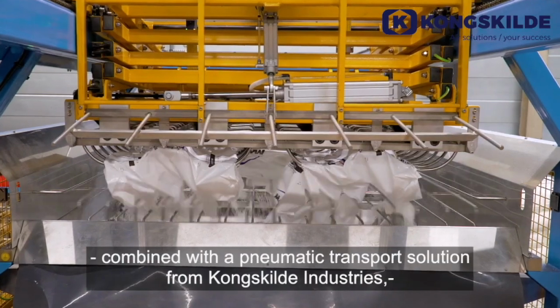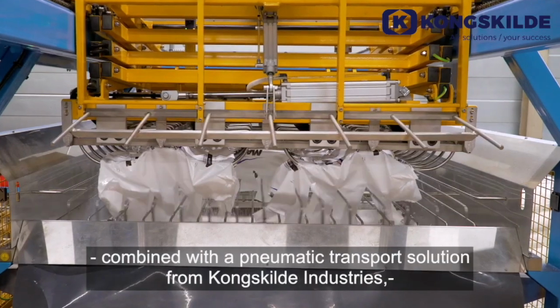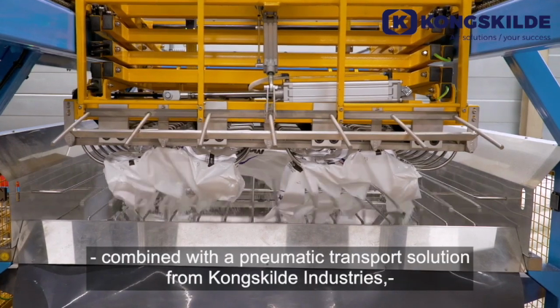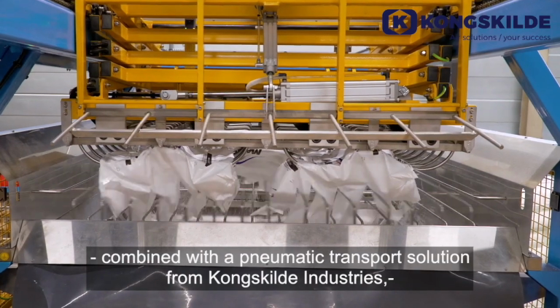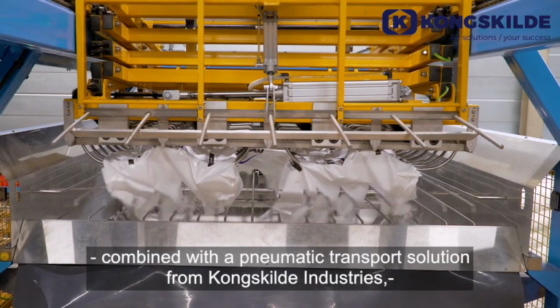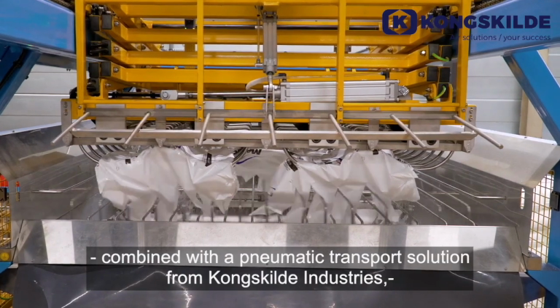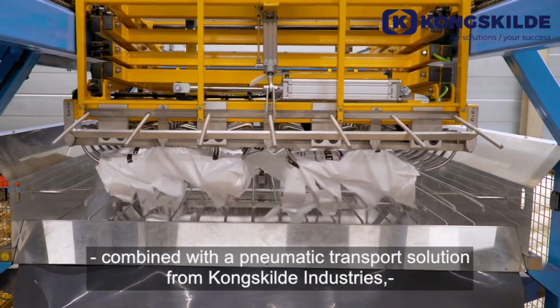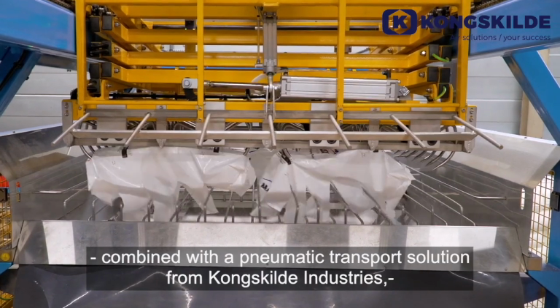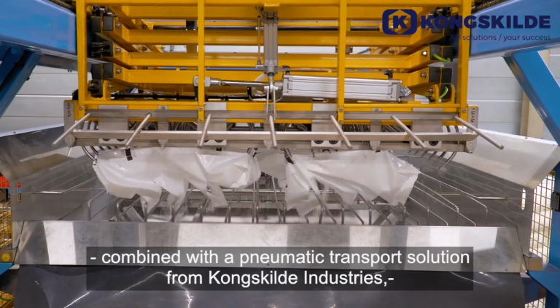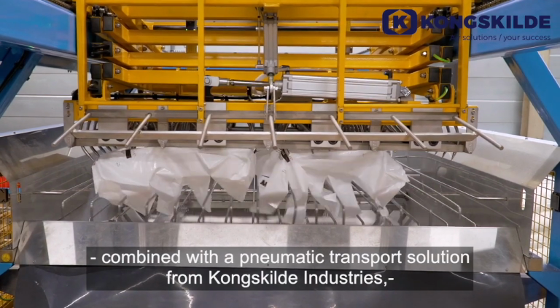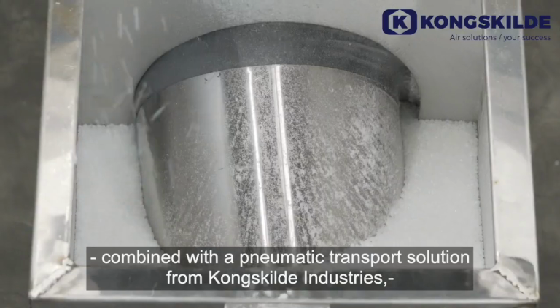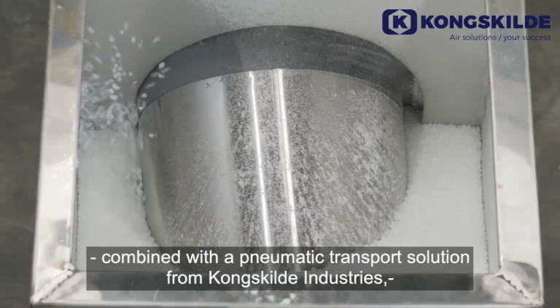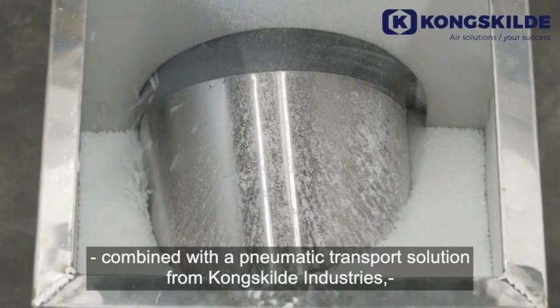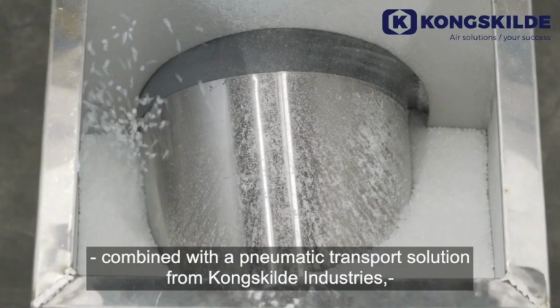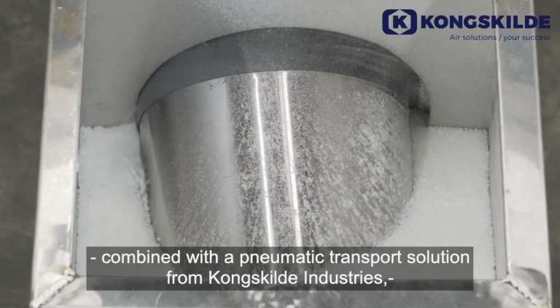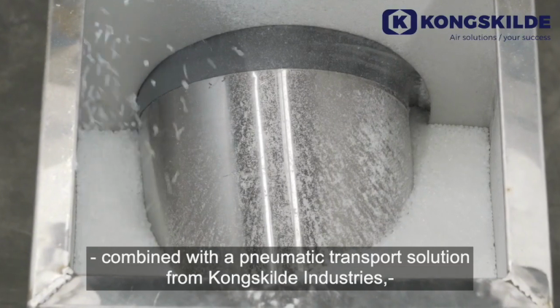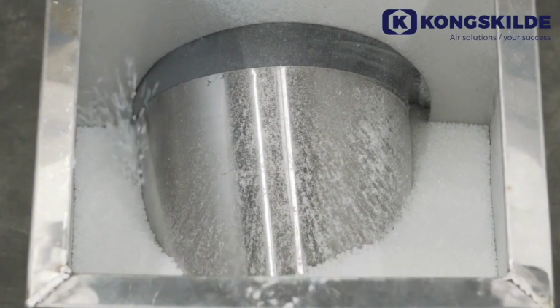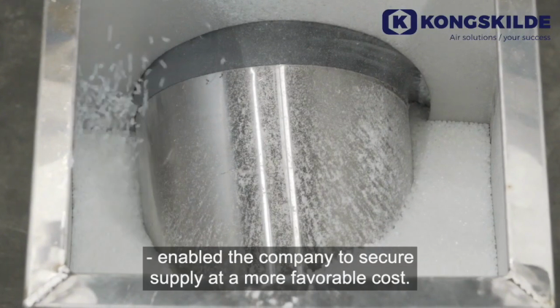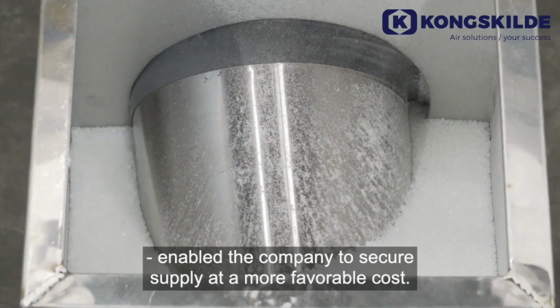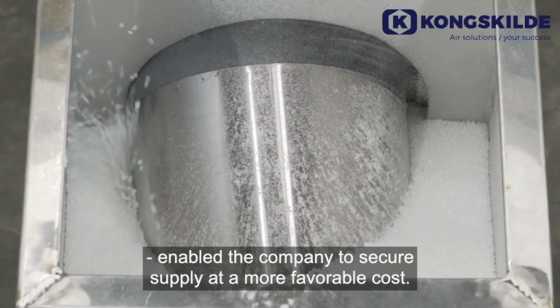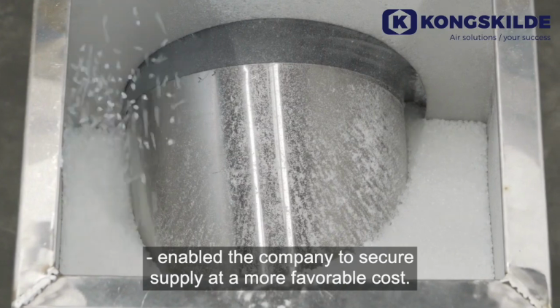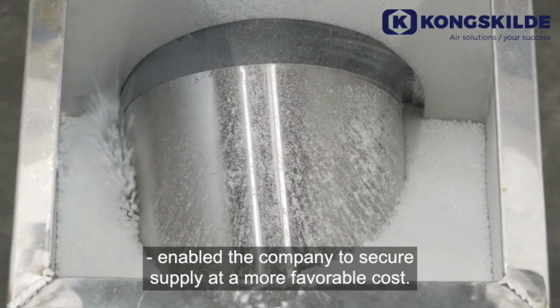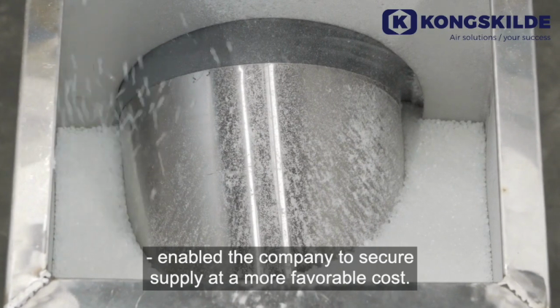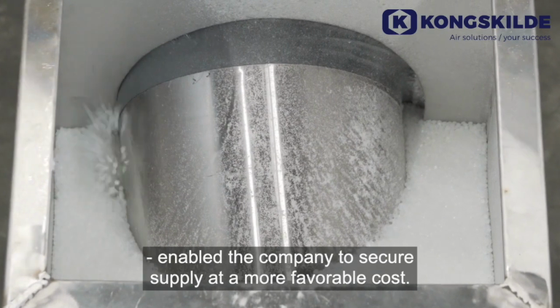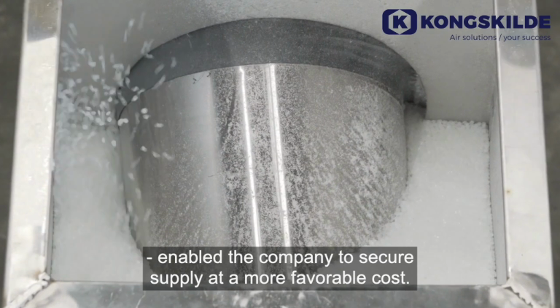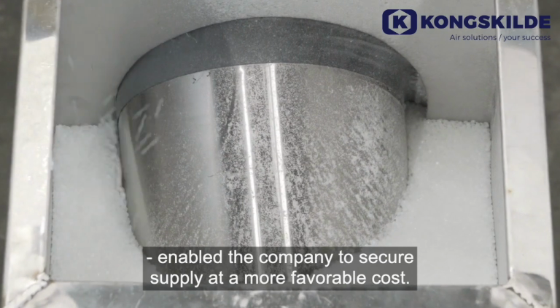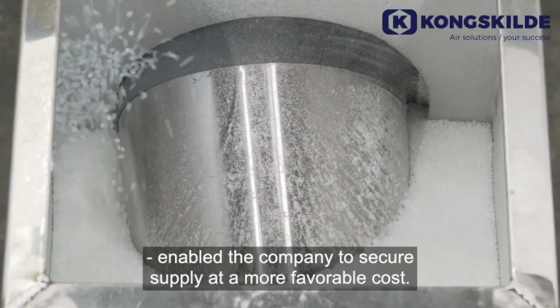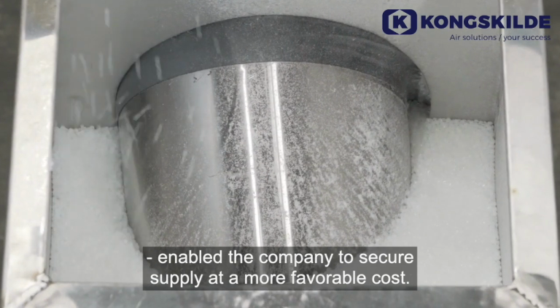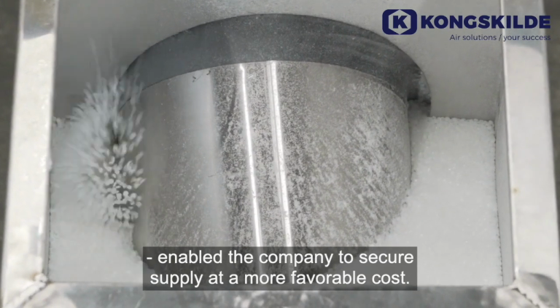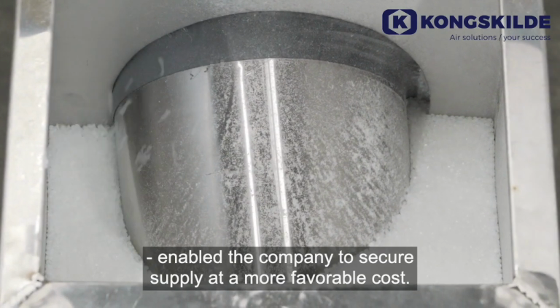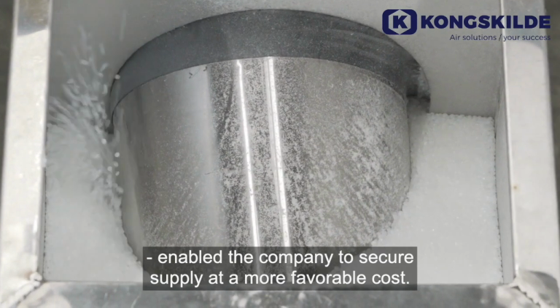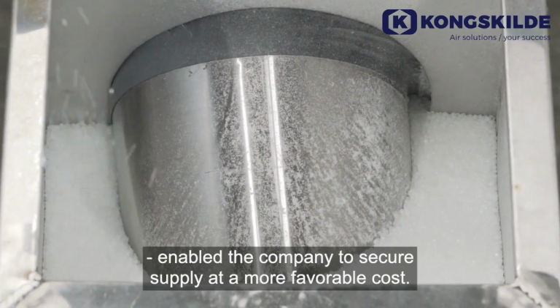The decision to invest in an automated sack emptying machine, combined with a pneumatic transport solution from Kongskilda Industries, enabled the company to secure supply at a more favorable cost.